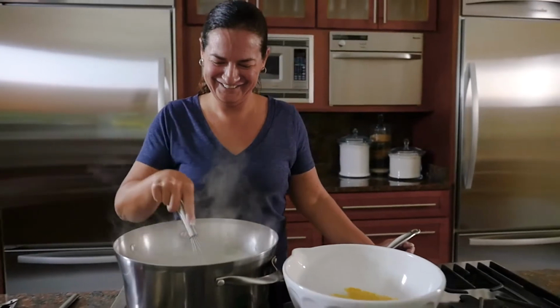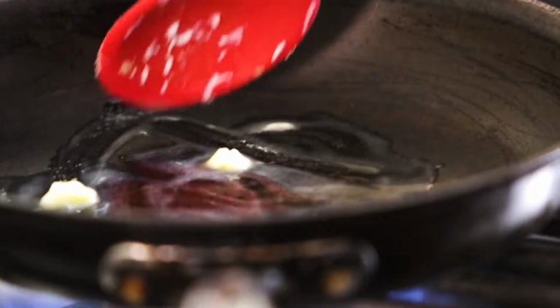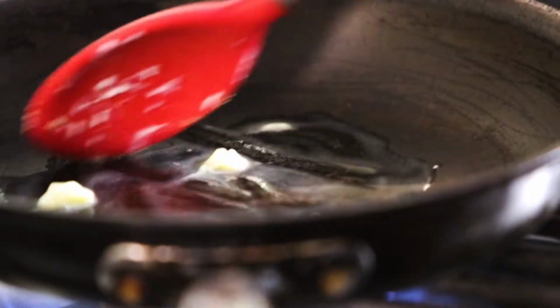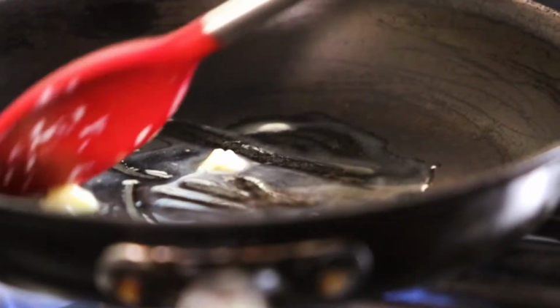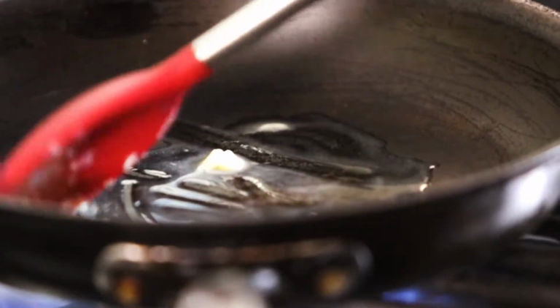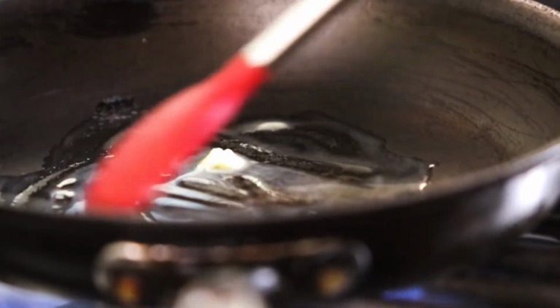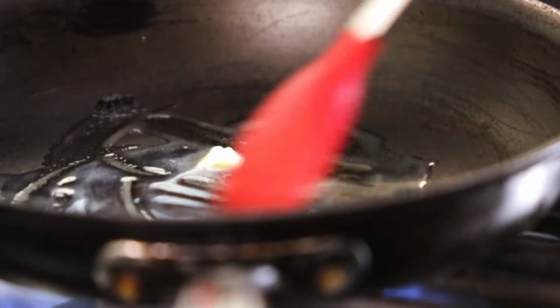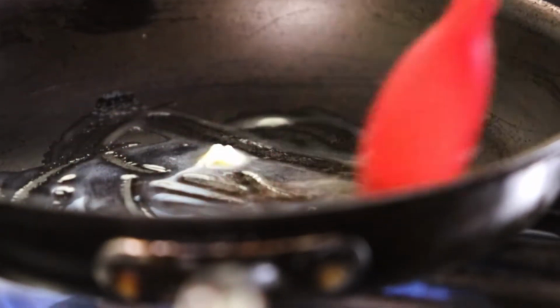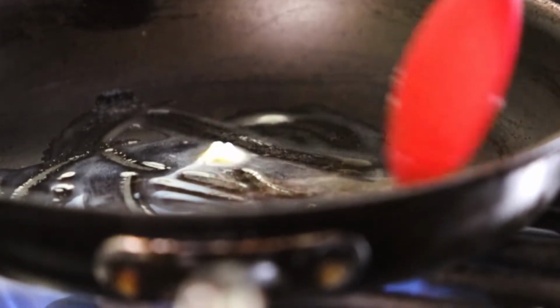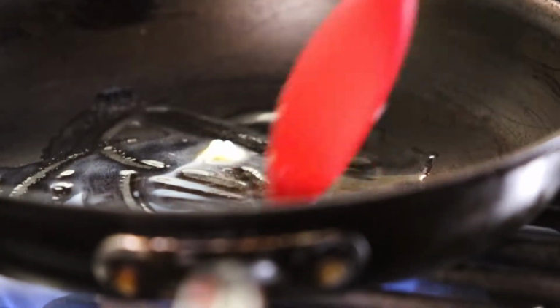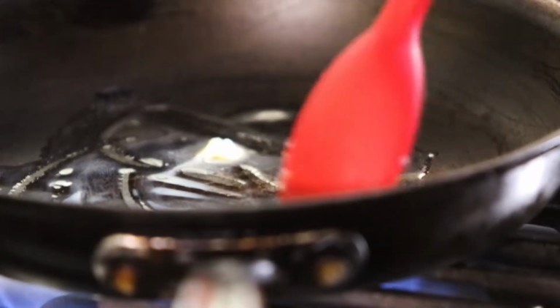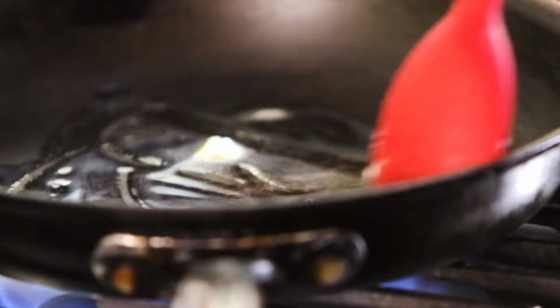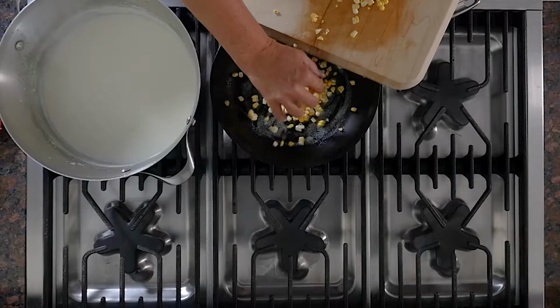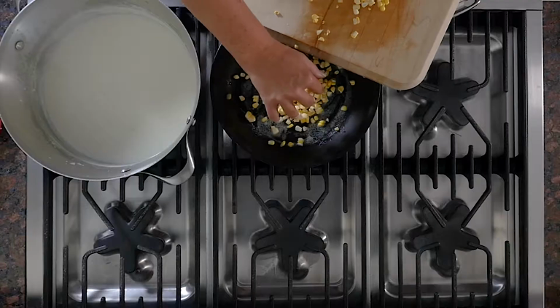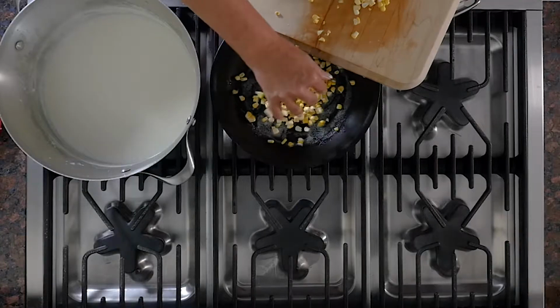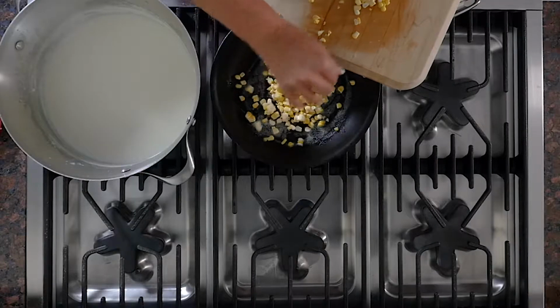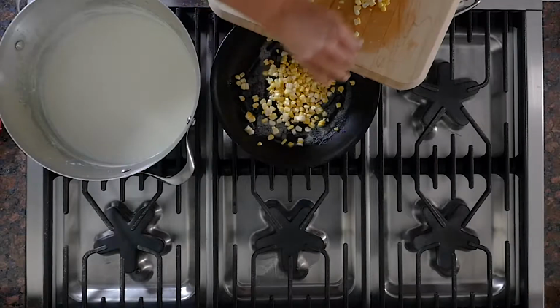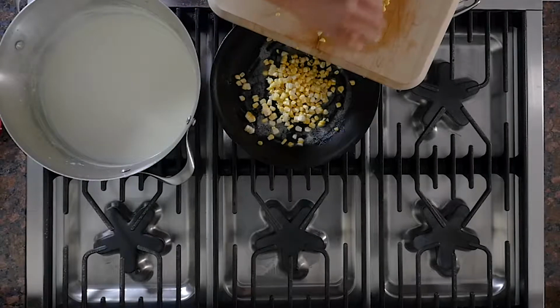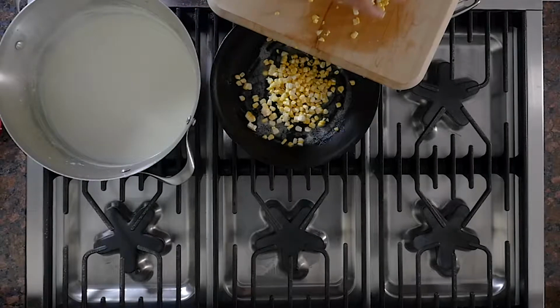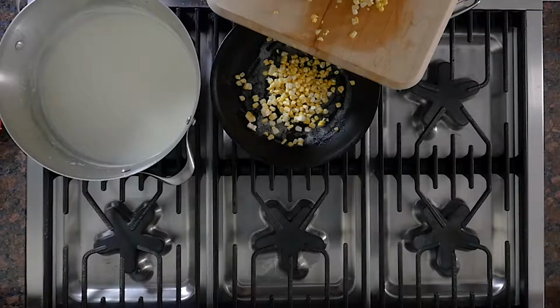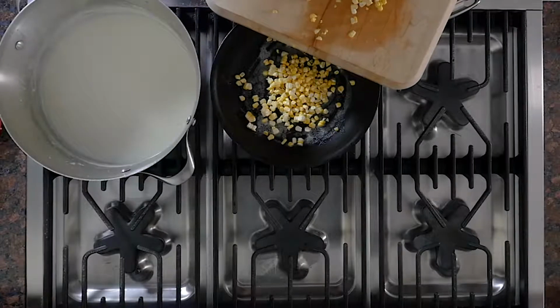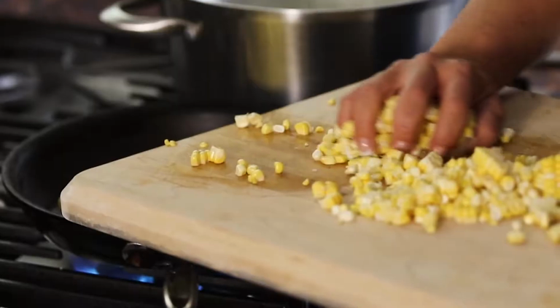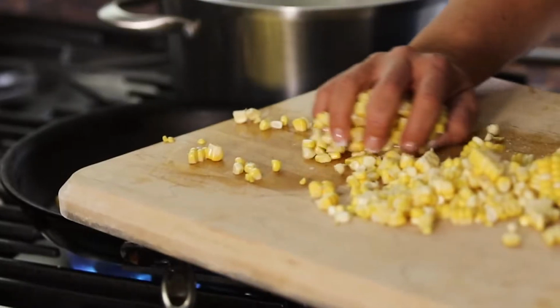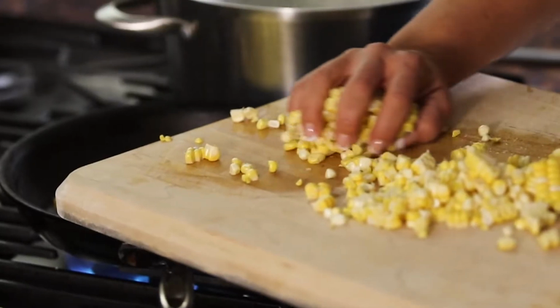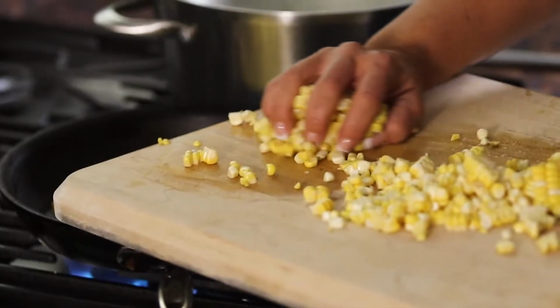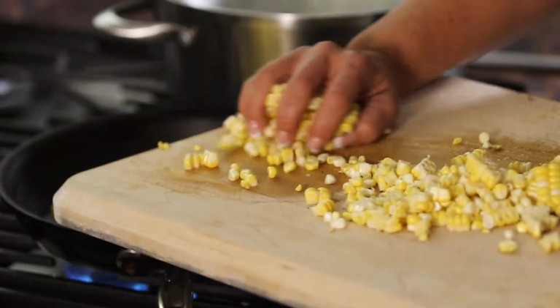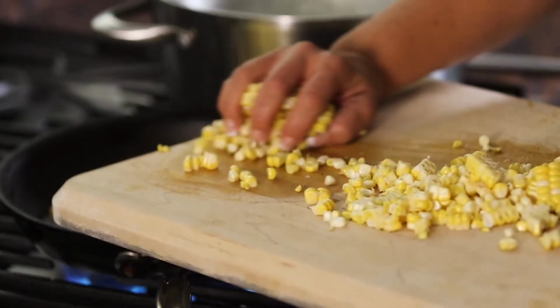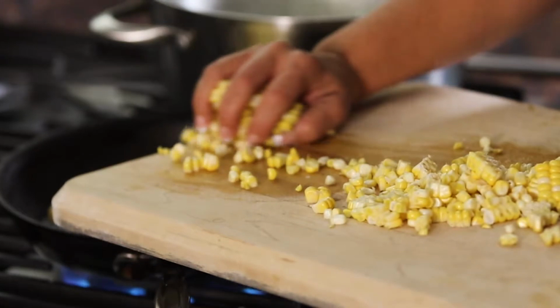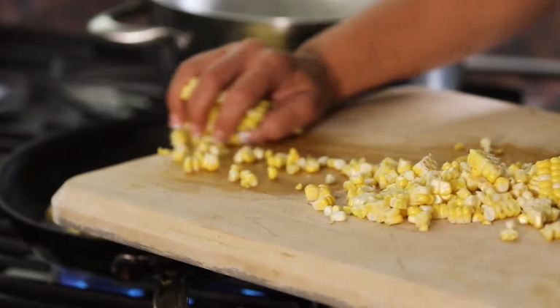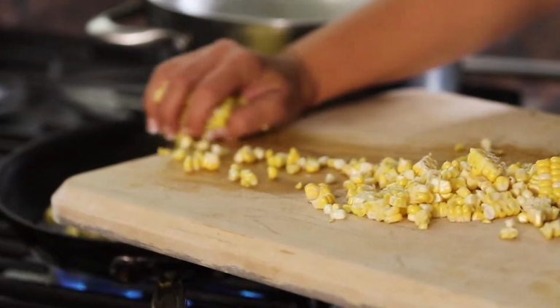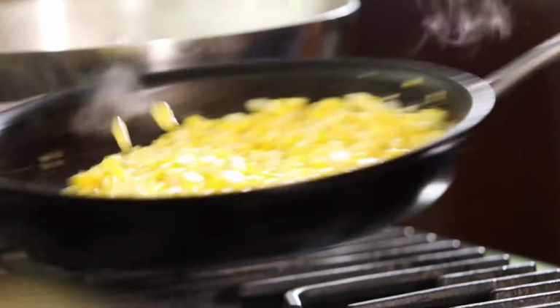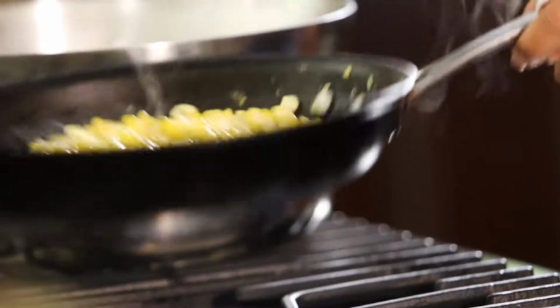In a skillet, melt a small amount of butter. Add the corn and sauté until tender and cooked.